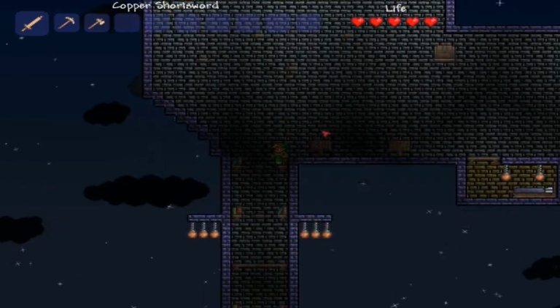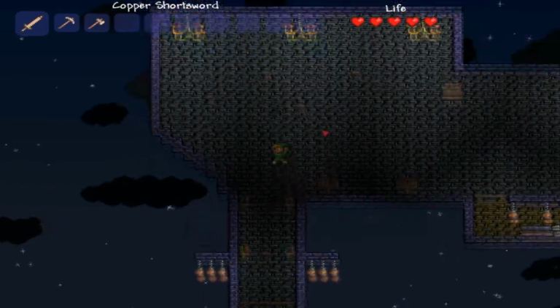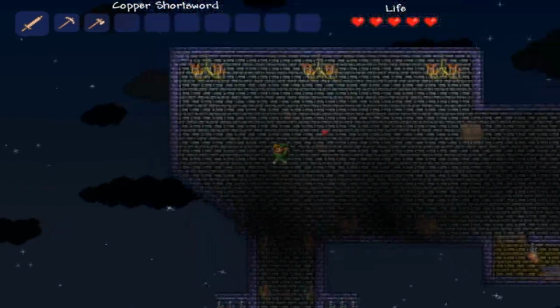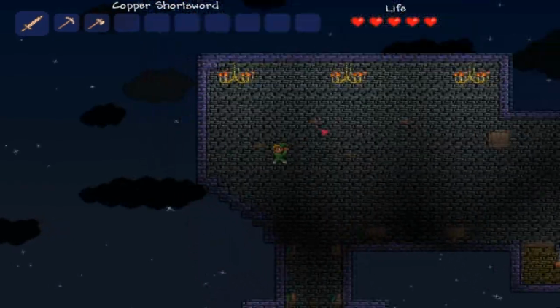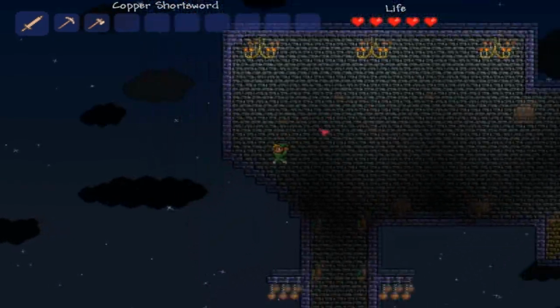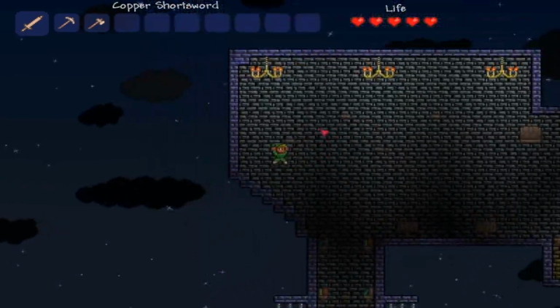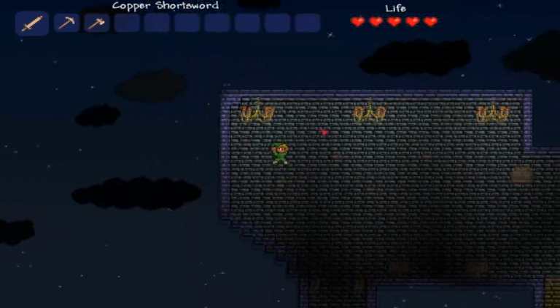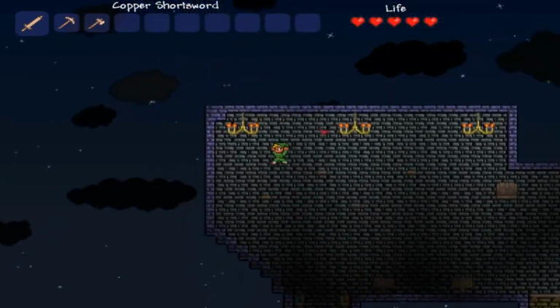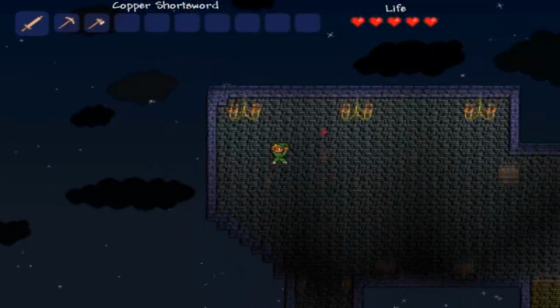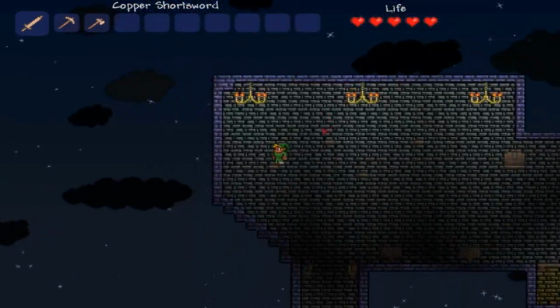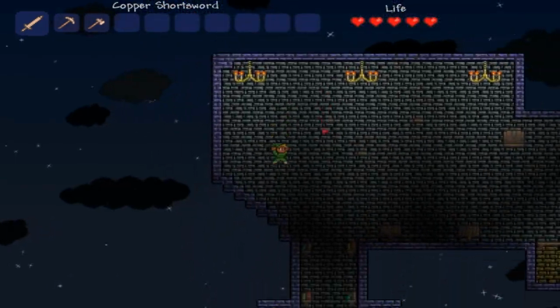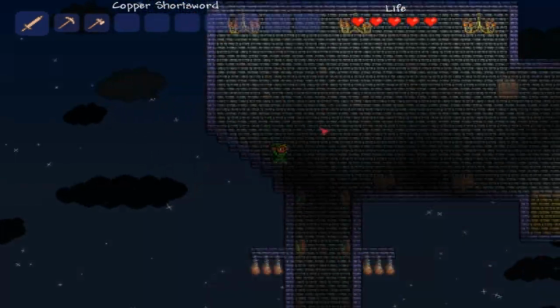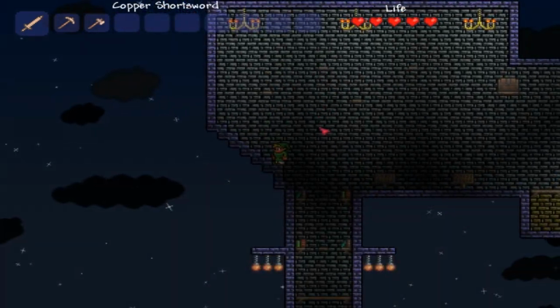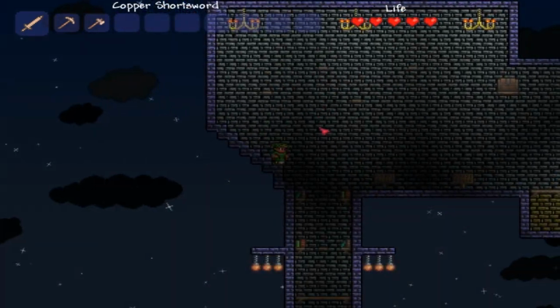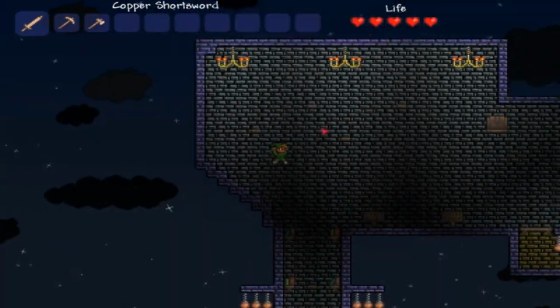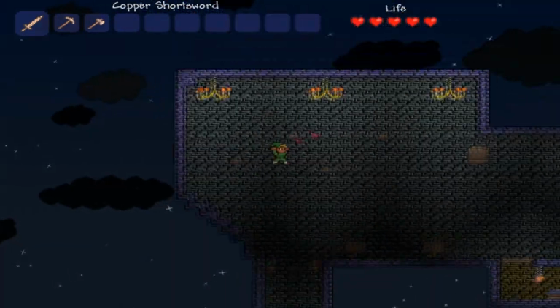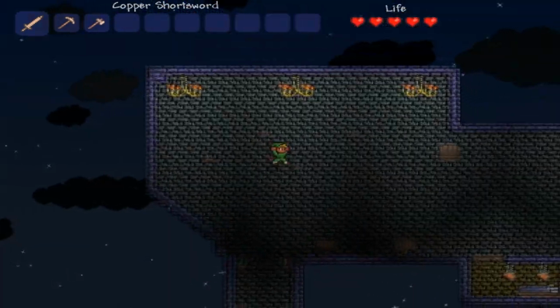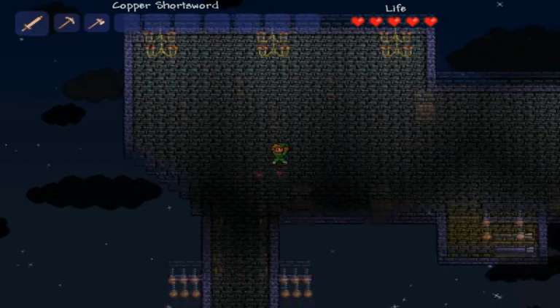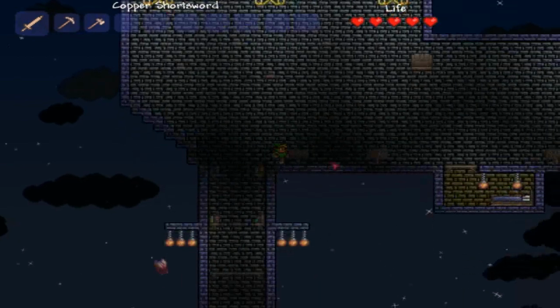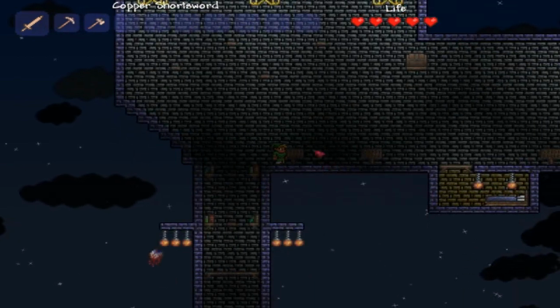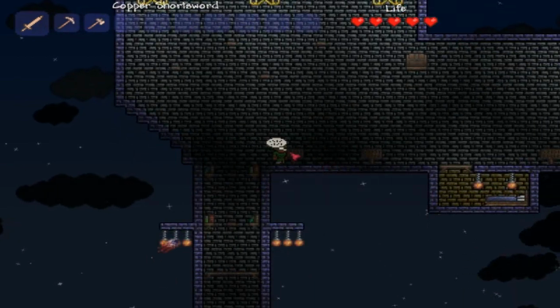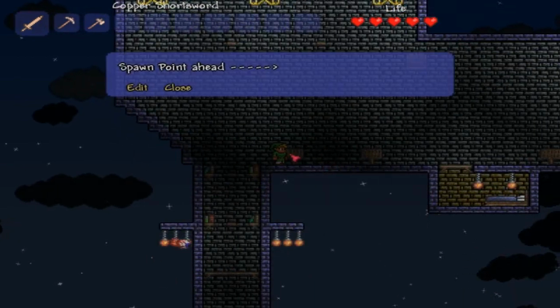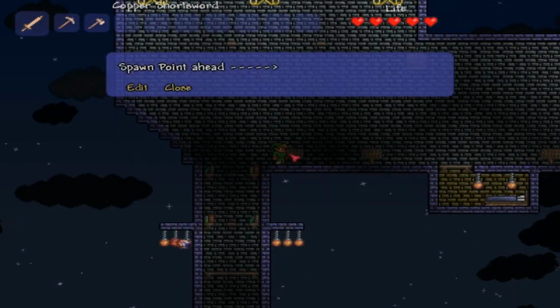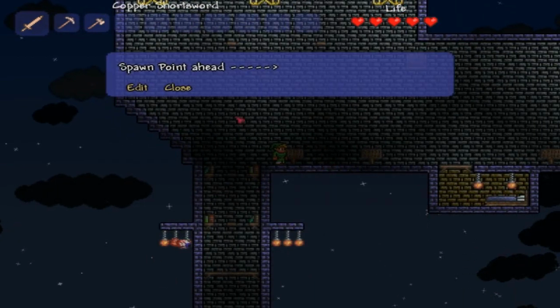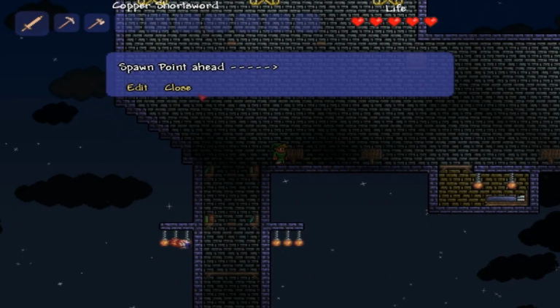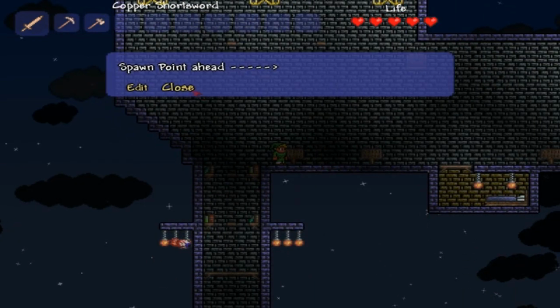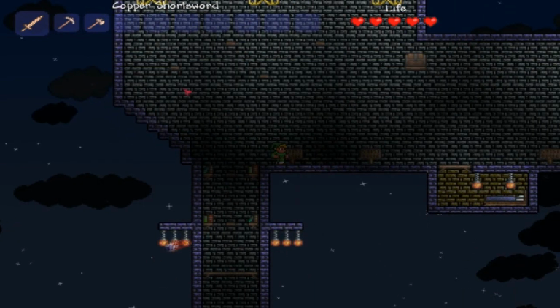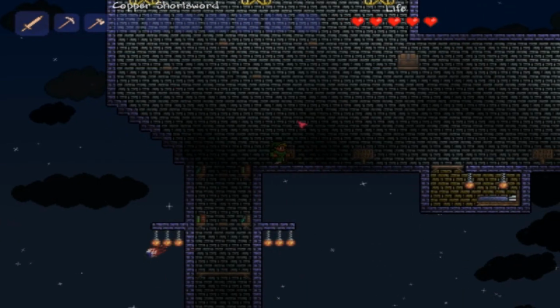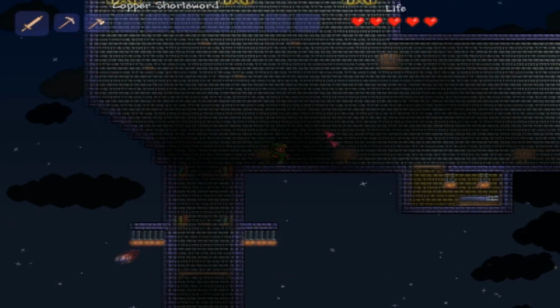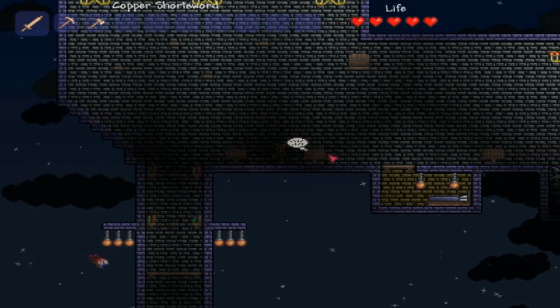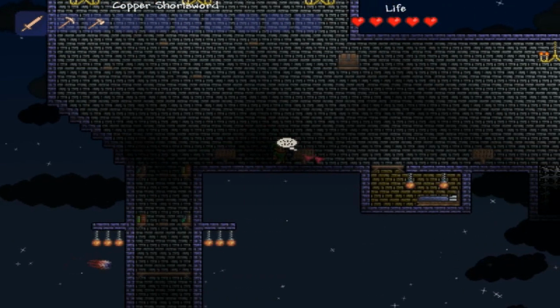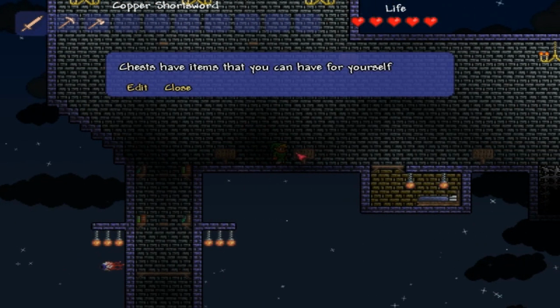Did you do this by hand? Goddamn, that must have taken like ages. Spawn point ahead — gotcha. Chests have items that you can have for yourself.